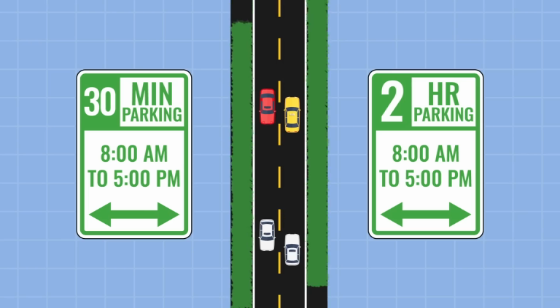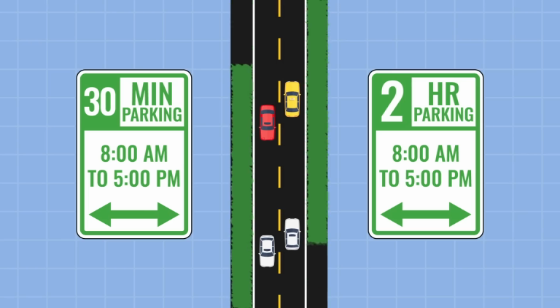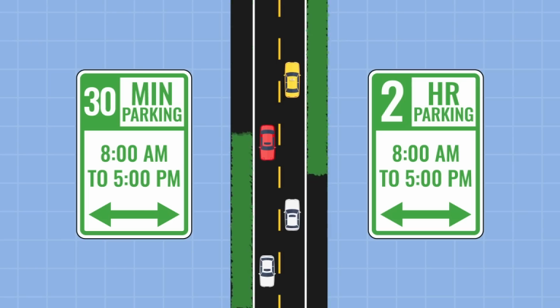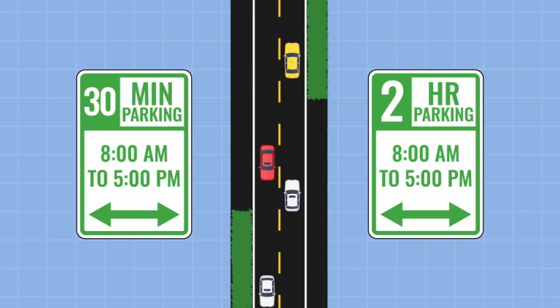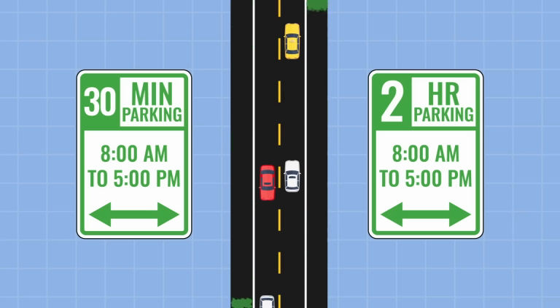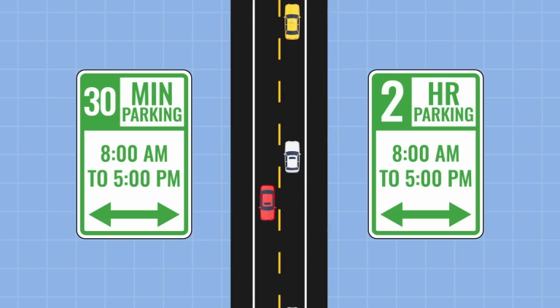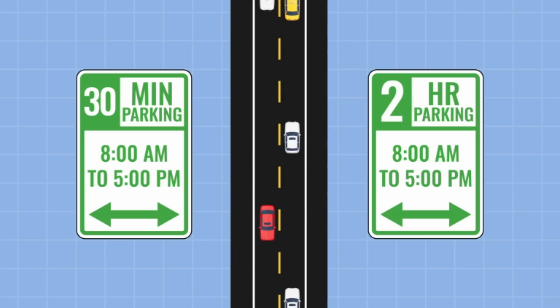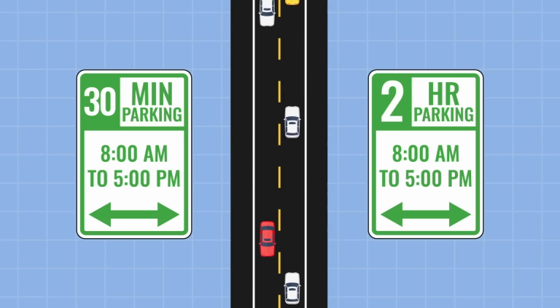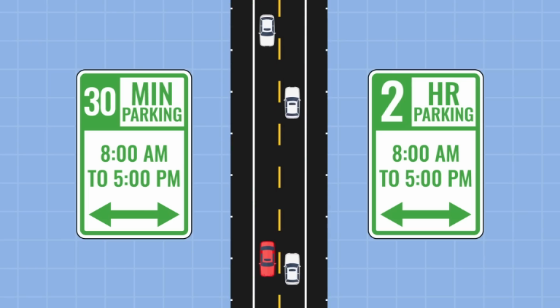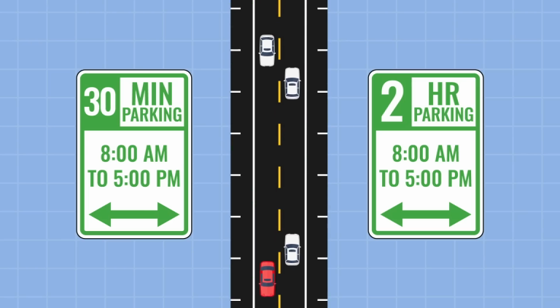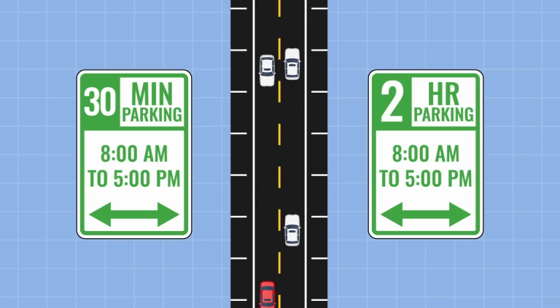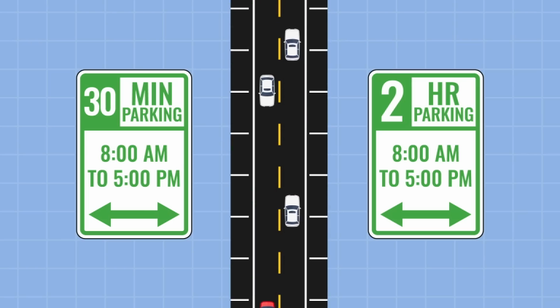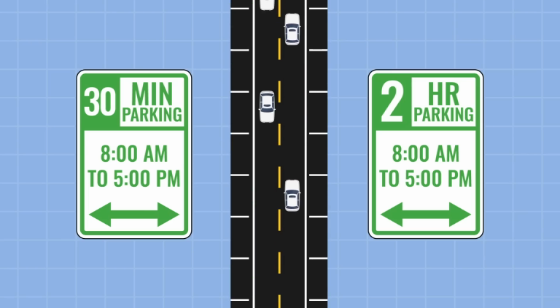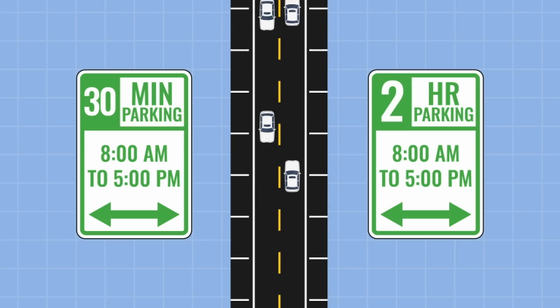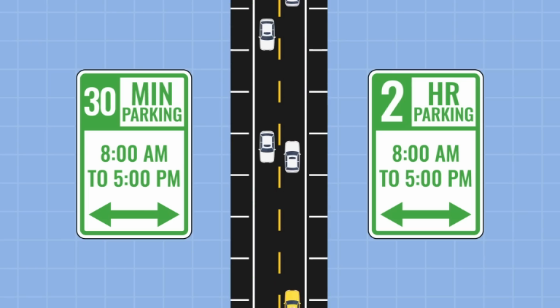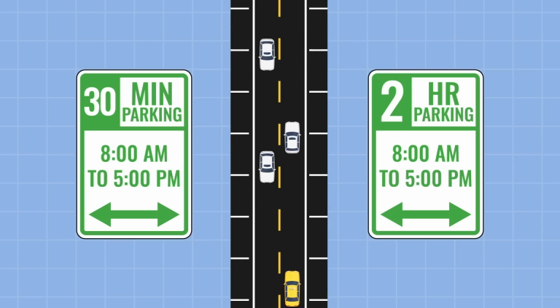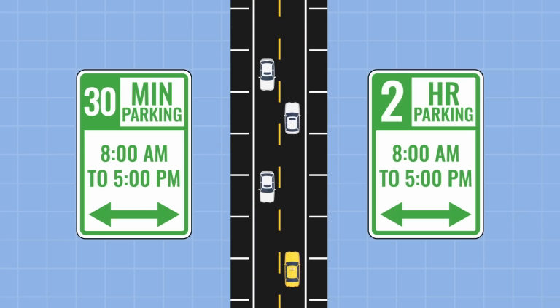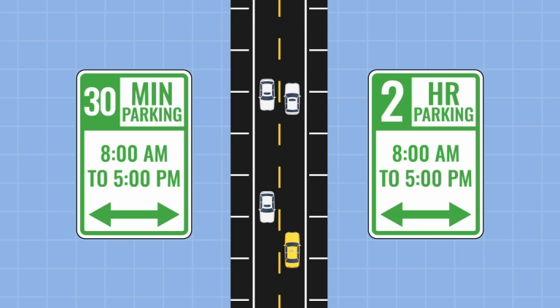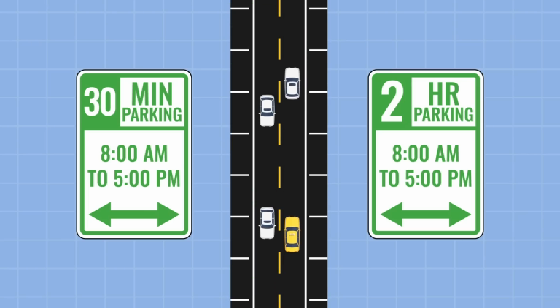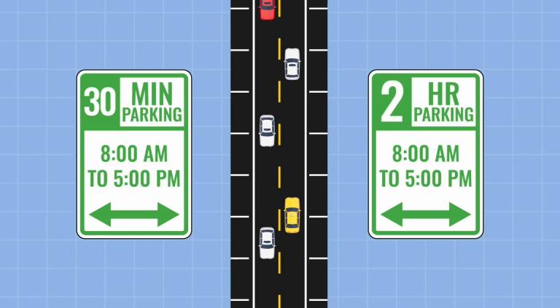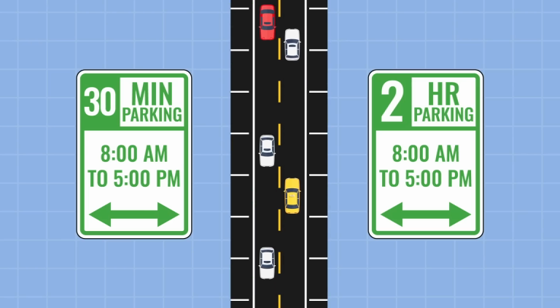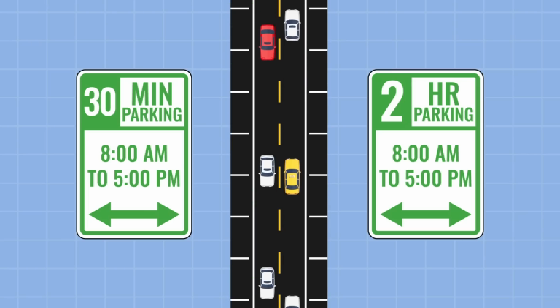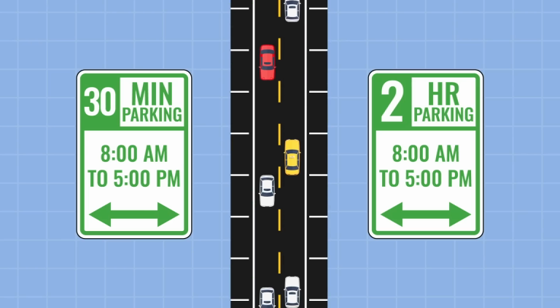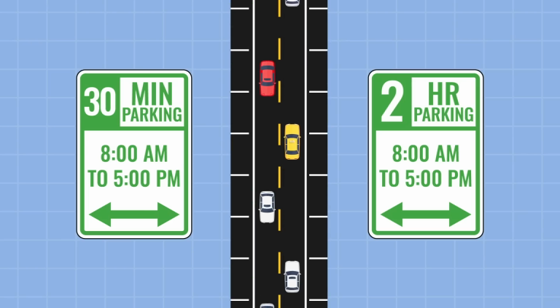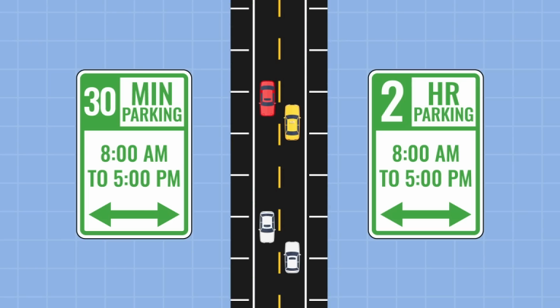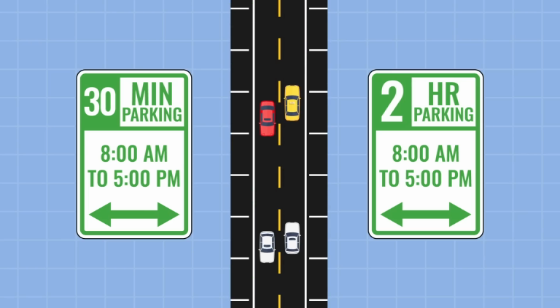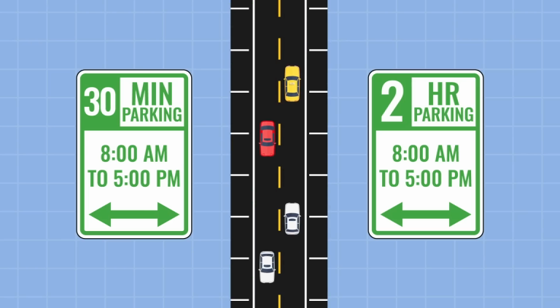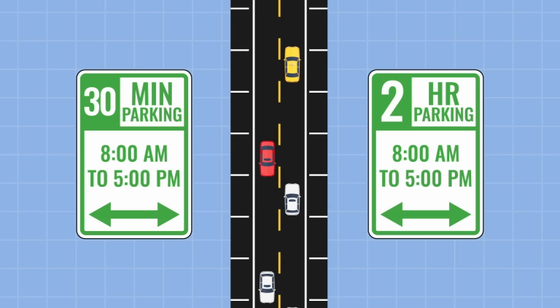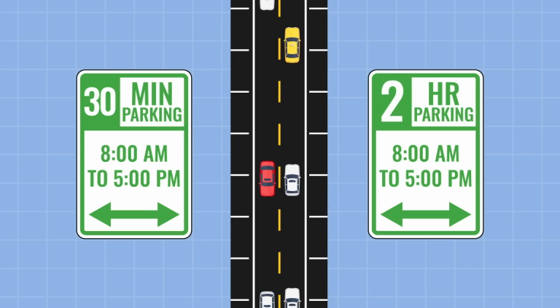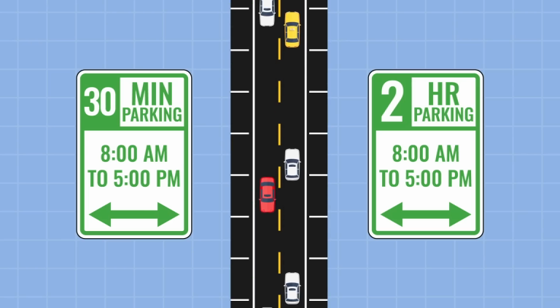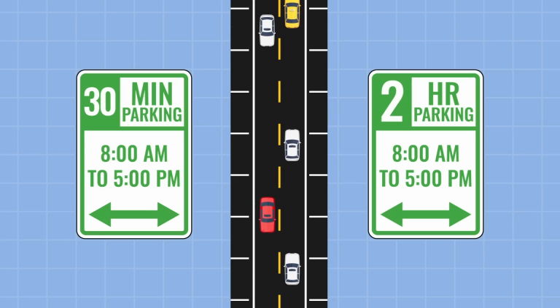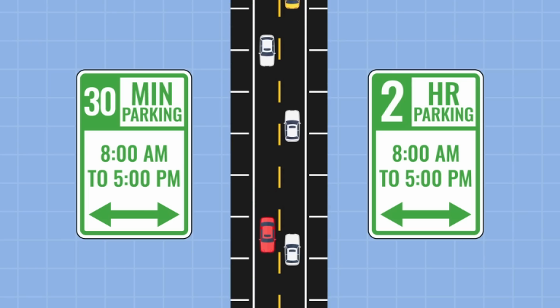This is a critical need because in many areas, loading zones are 90% occupied during peak times.